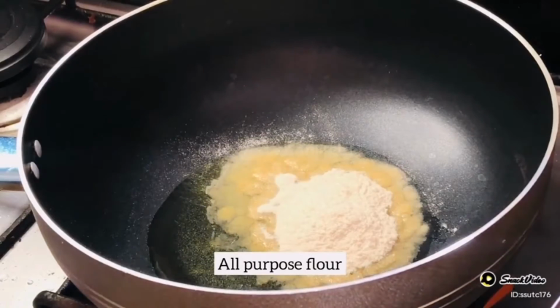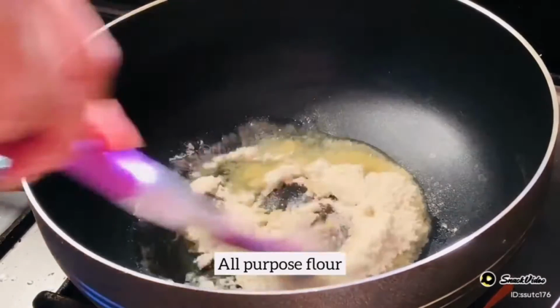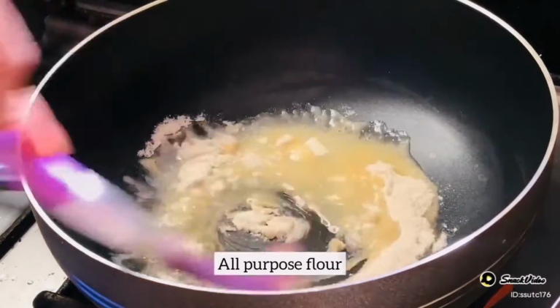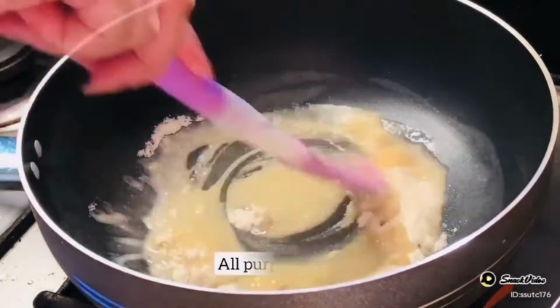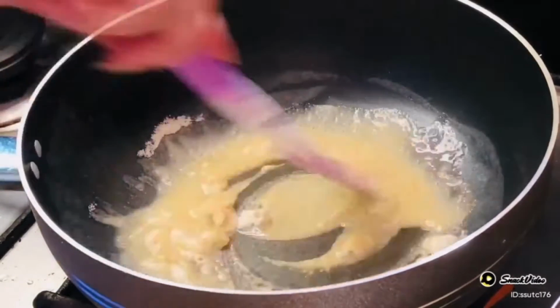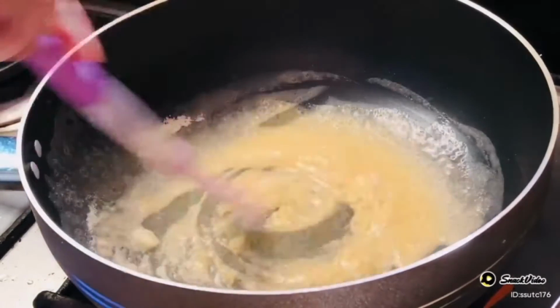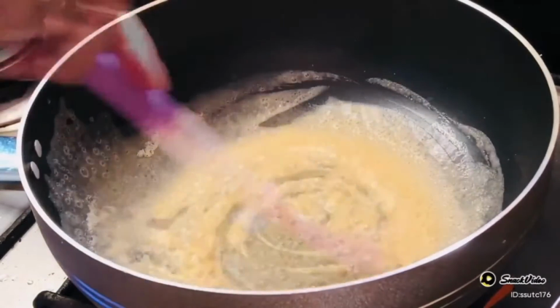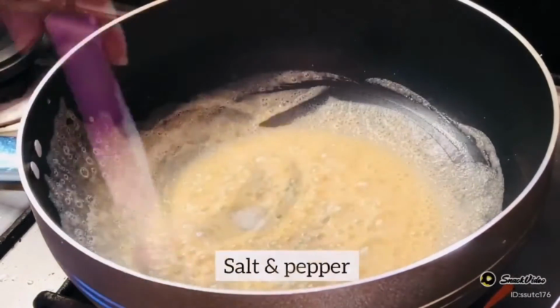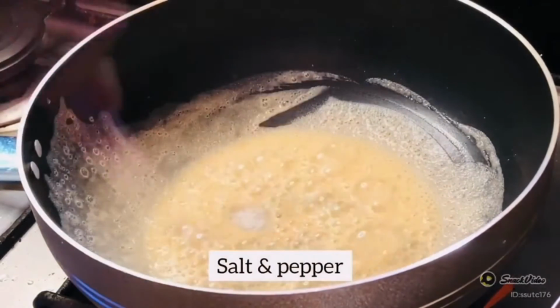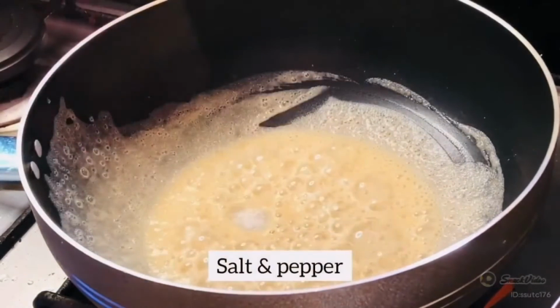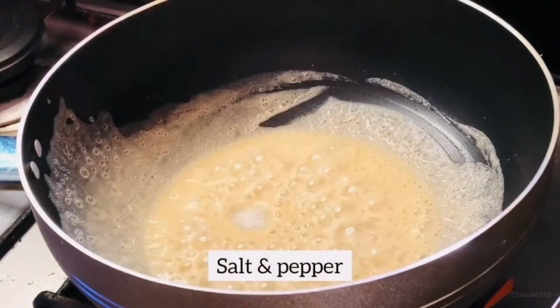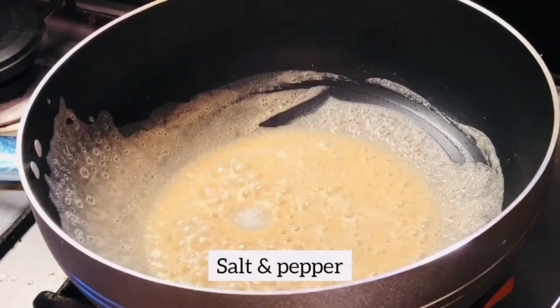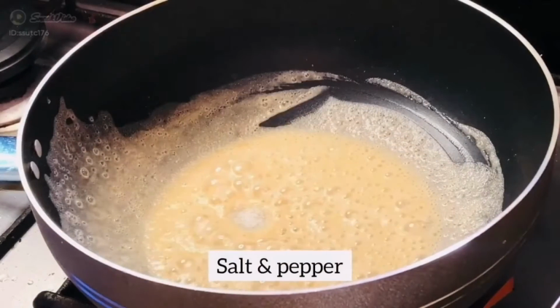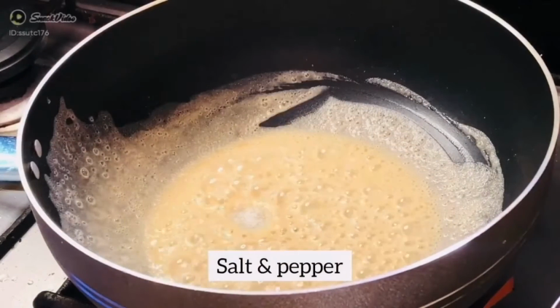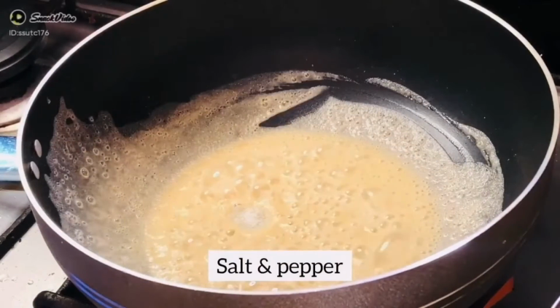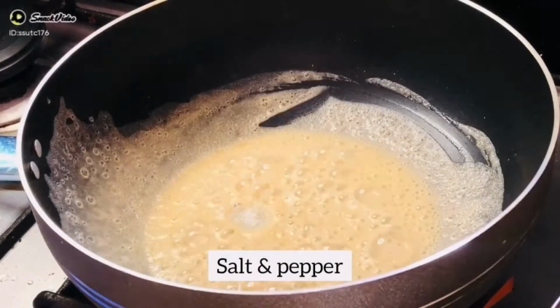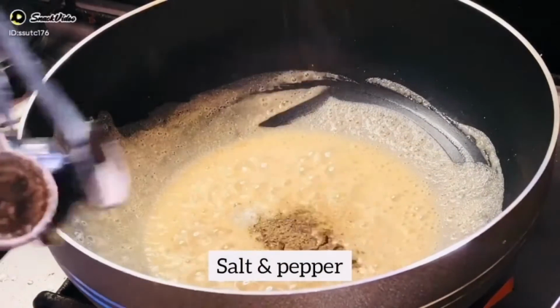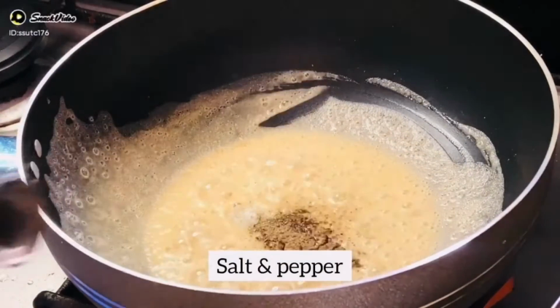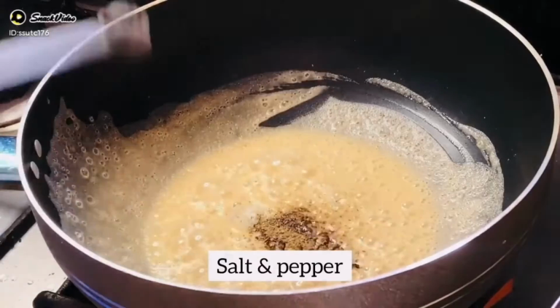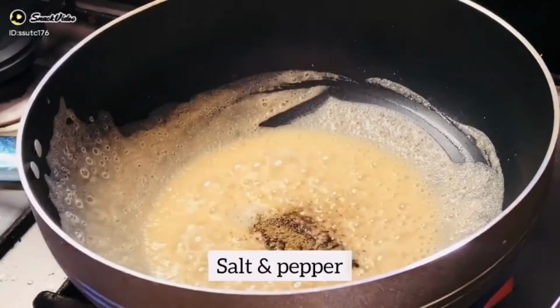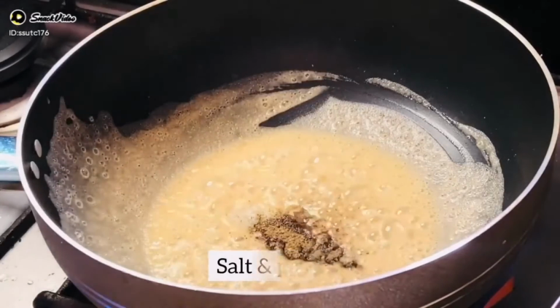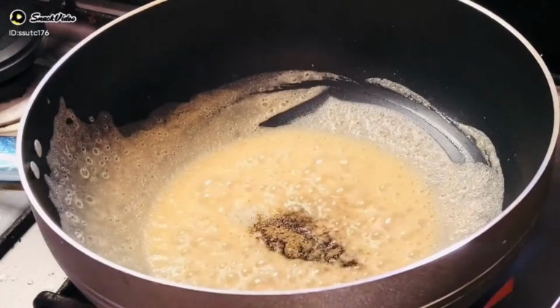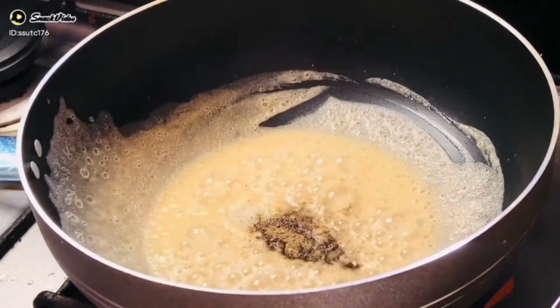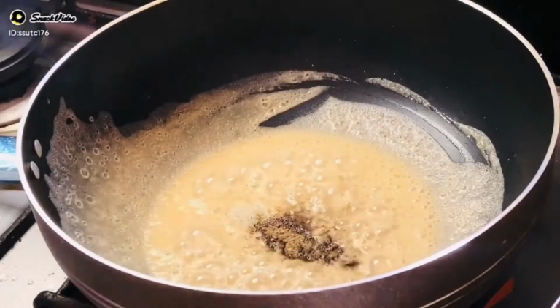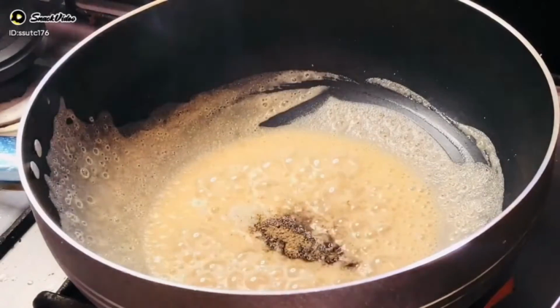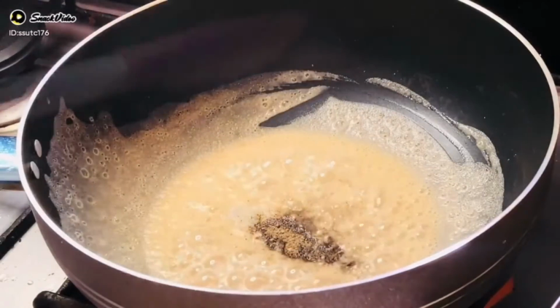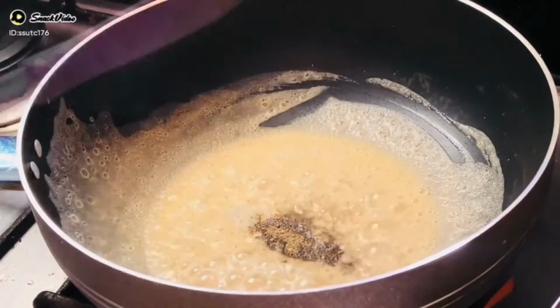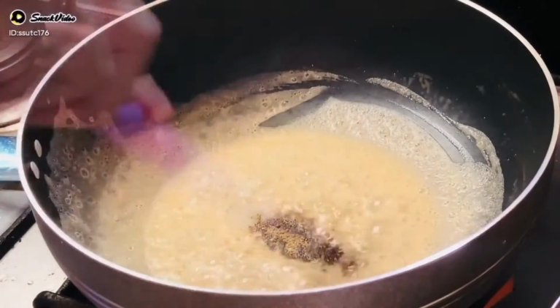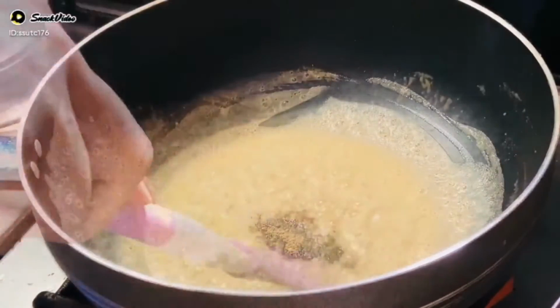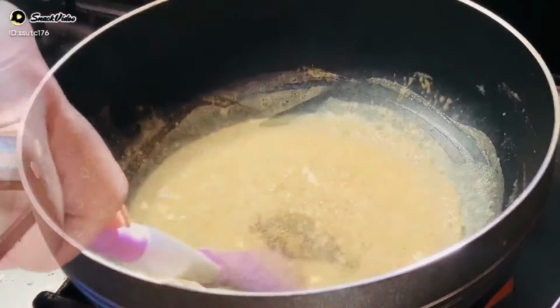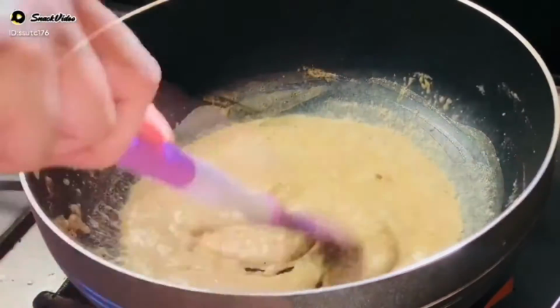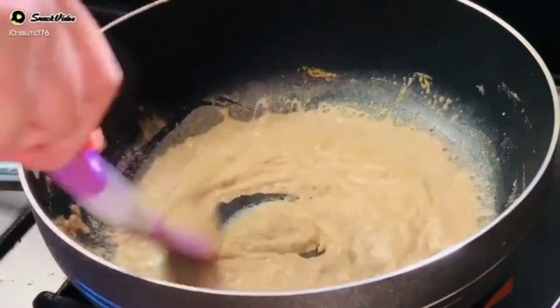We have made butter for white sauce — 2 tablespoons of butter. Then I added salt and pepper.